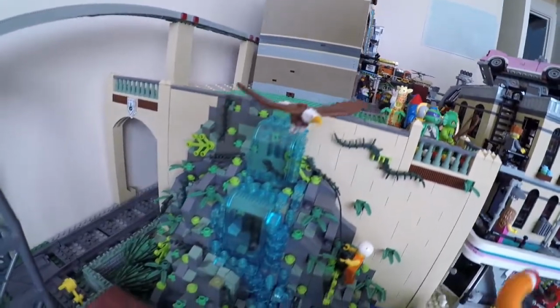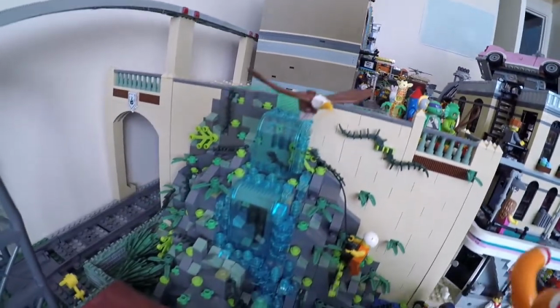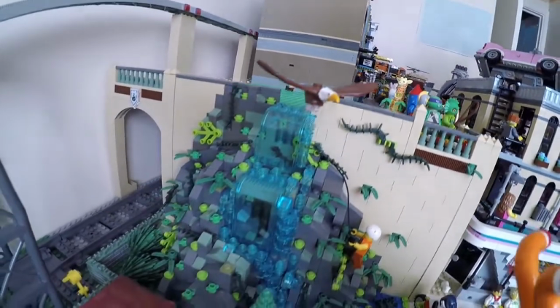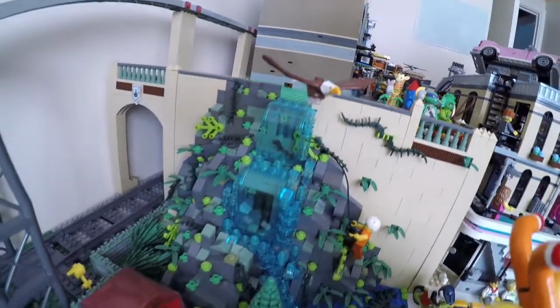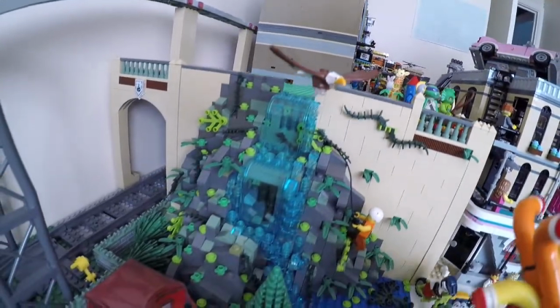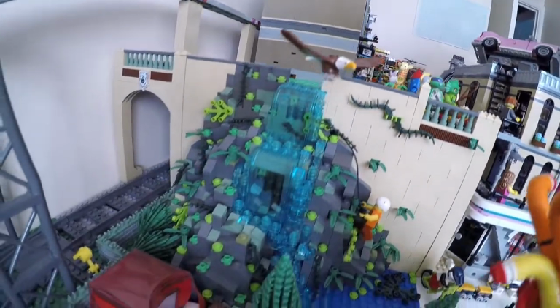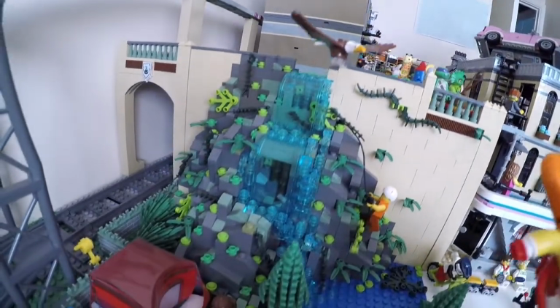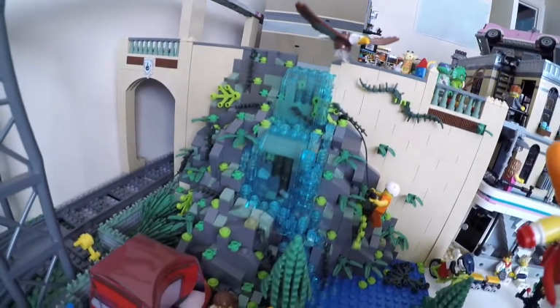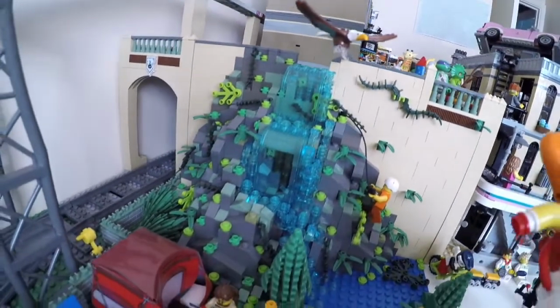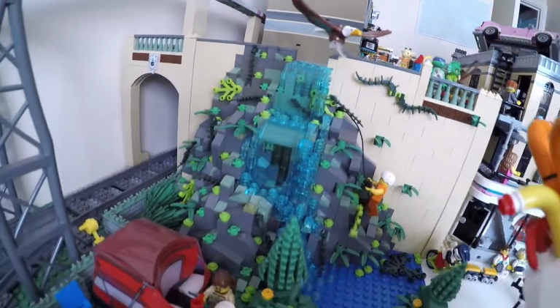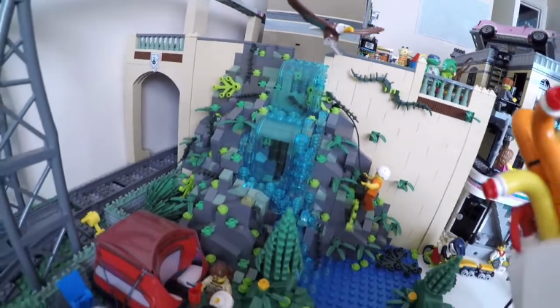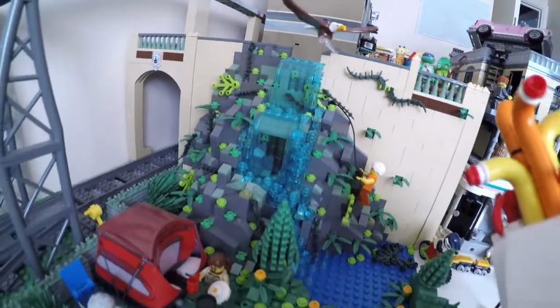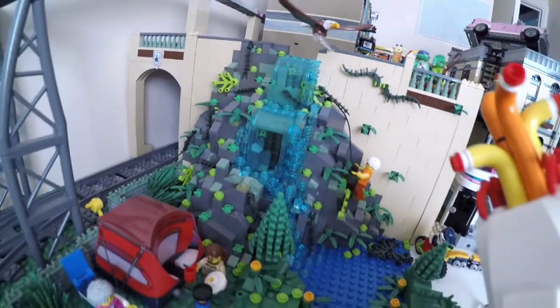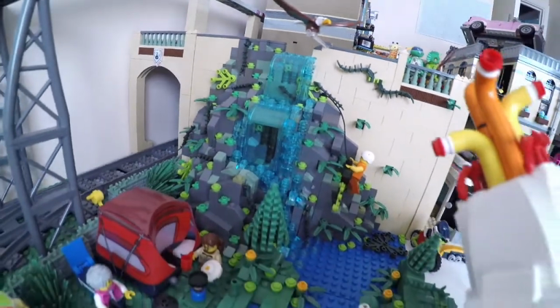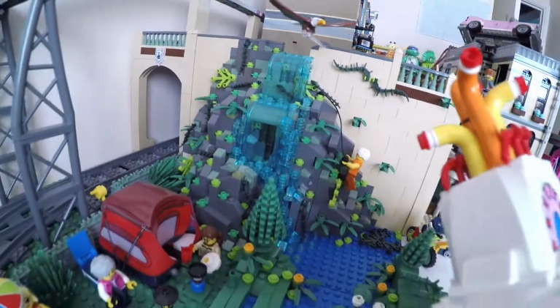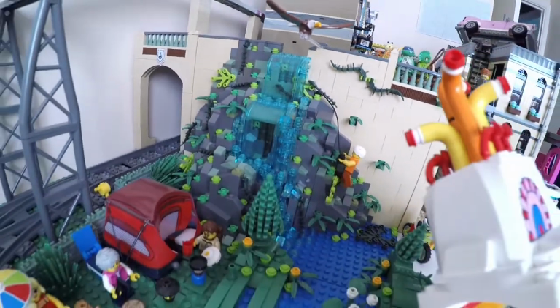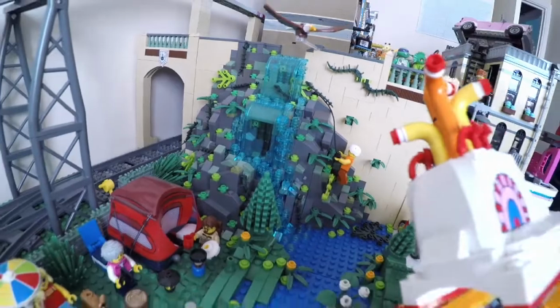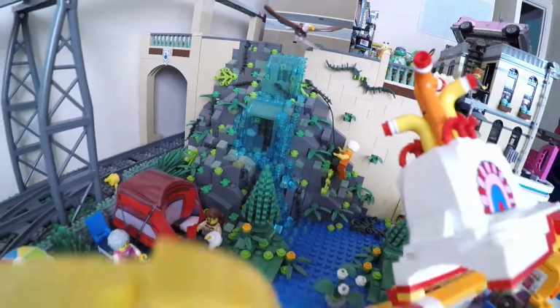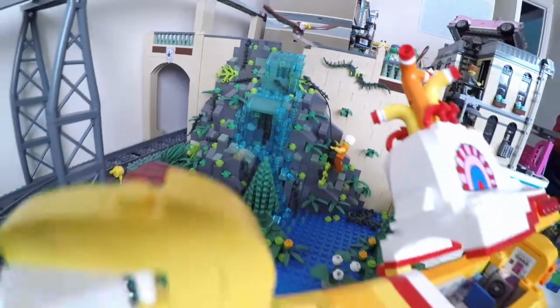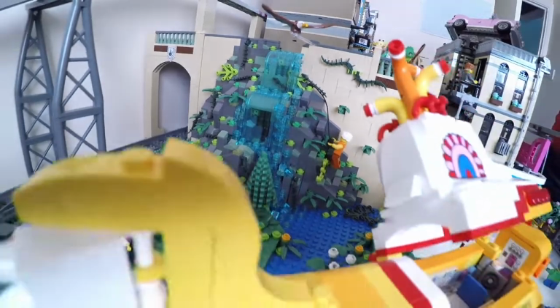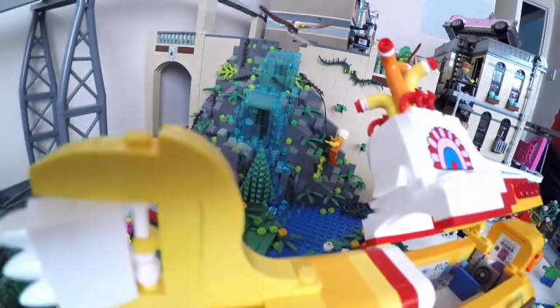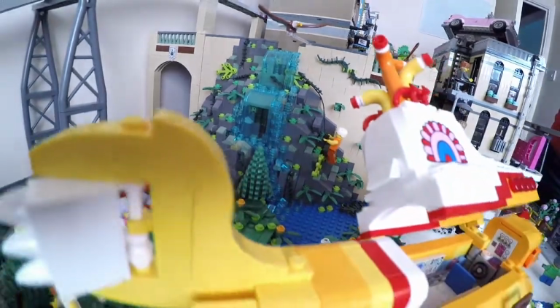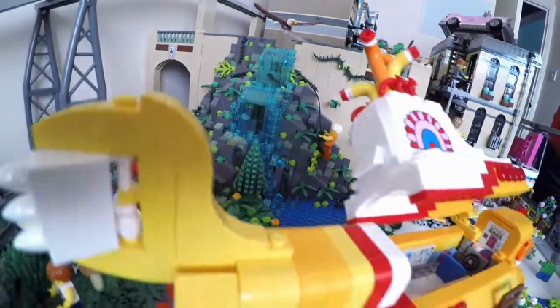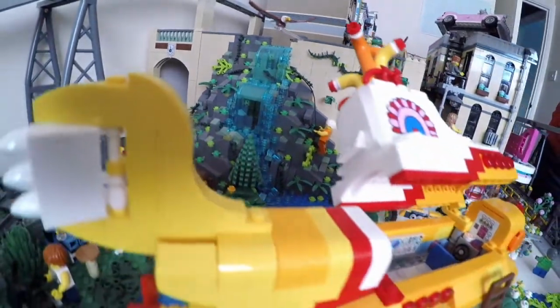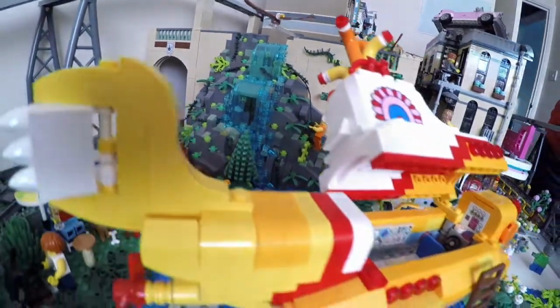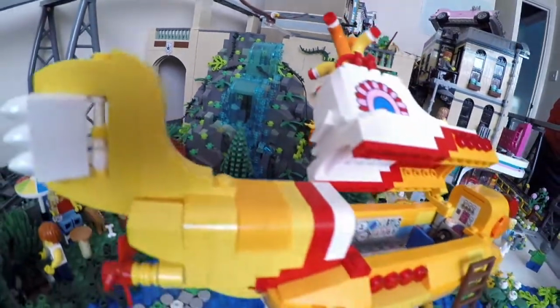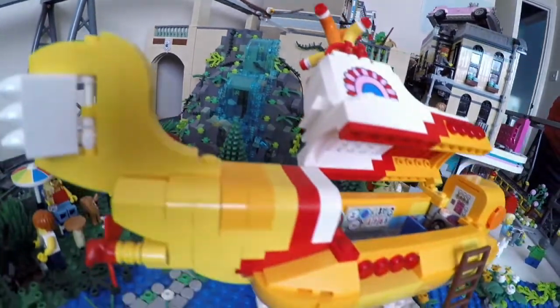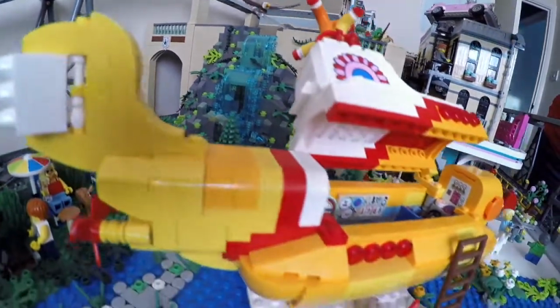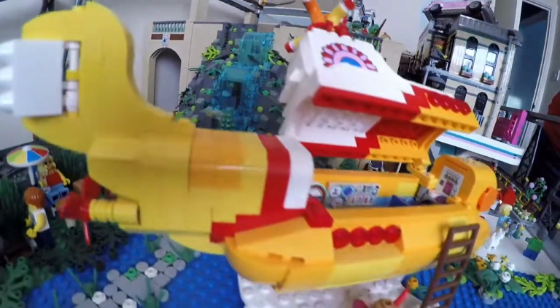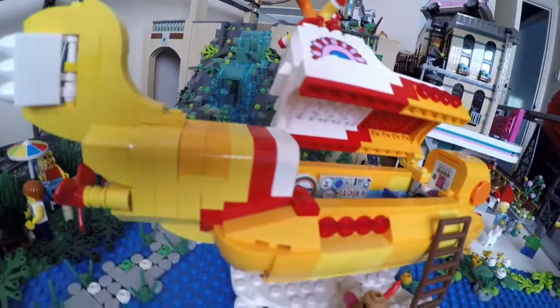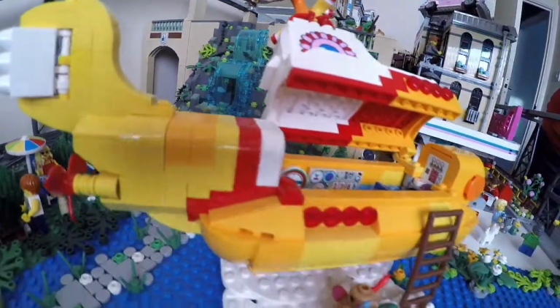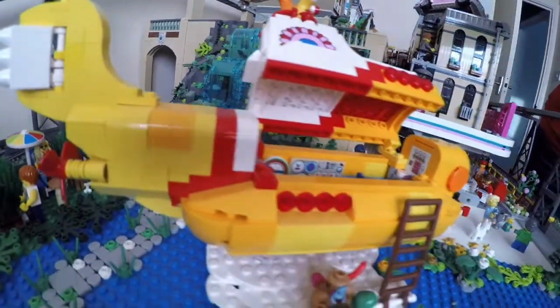The waterfall will remain, to be fed from a natural spring on the upper level. Watch this space for progress.